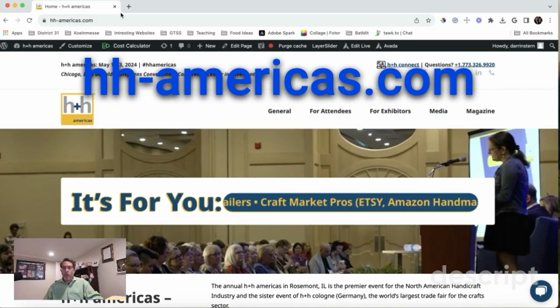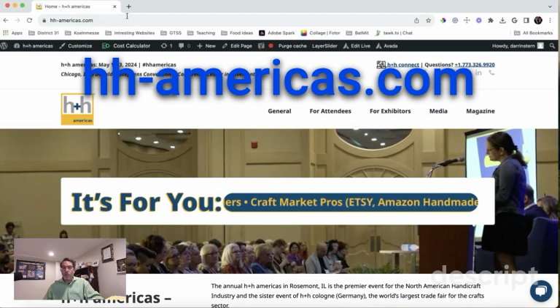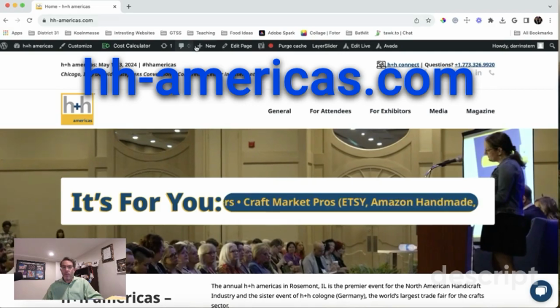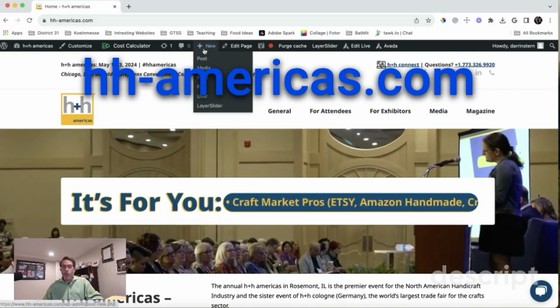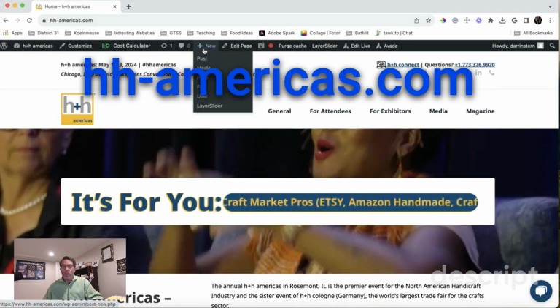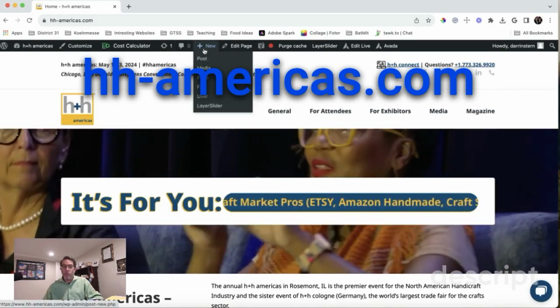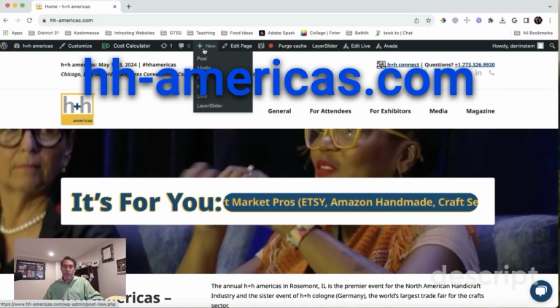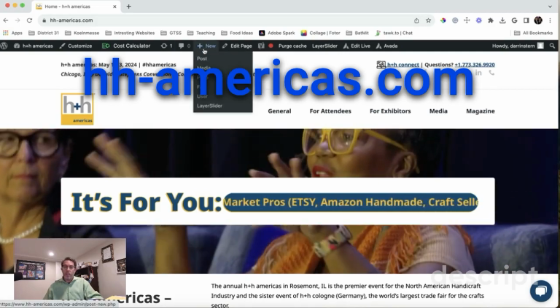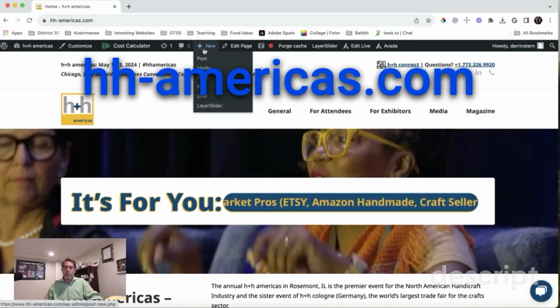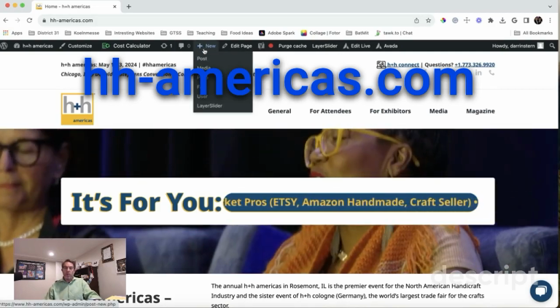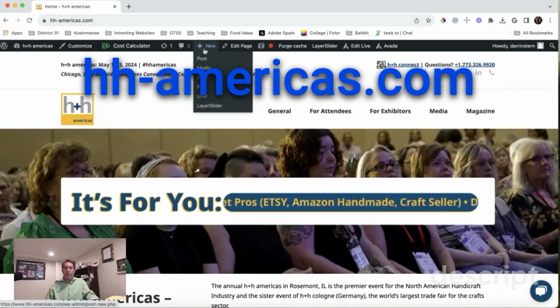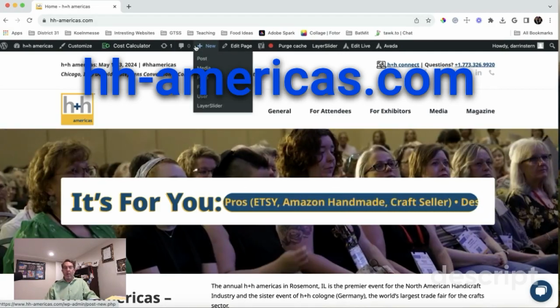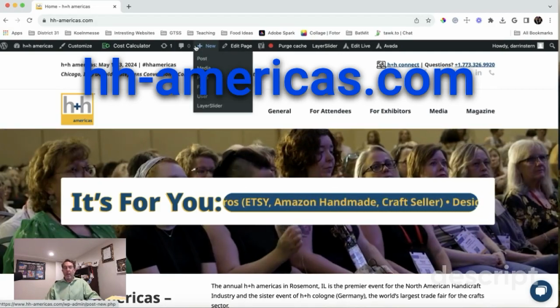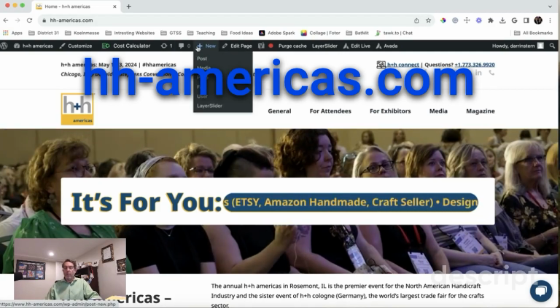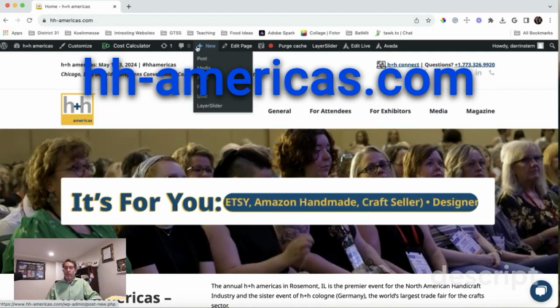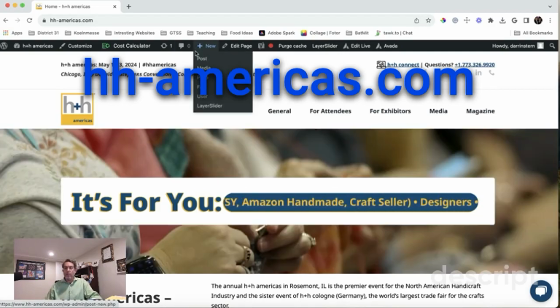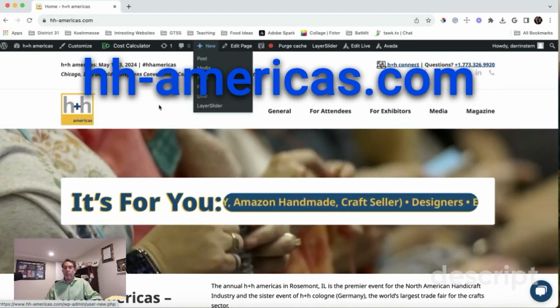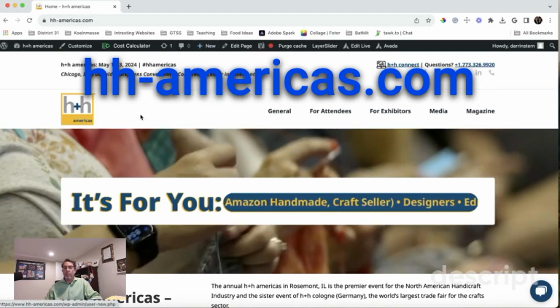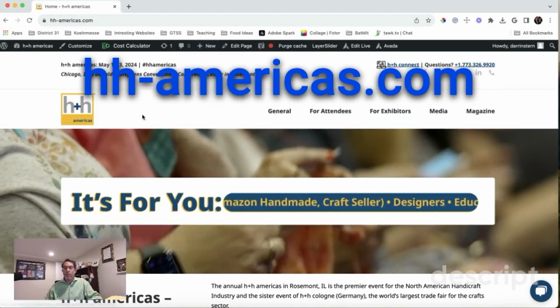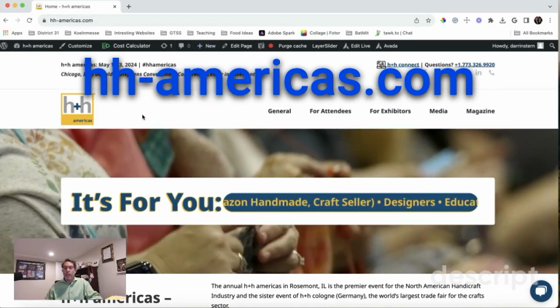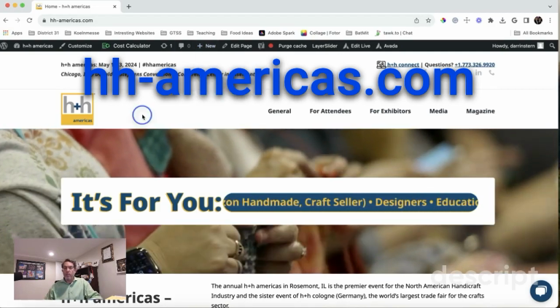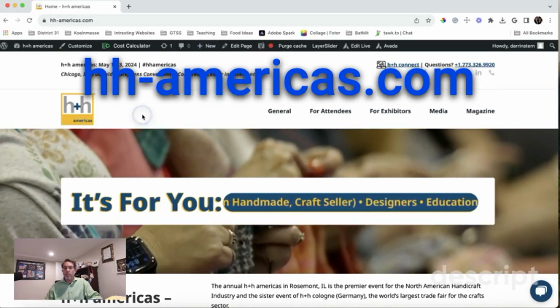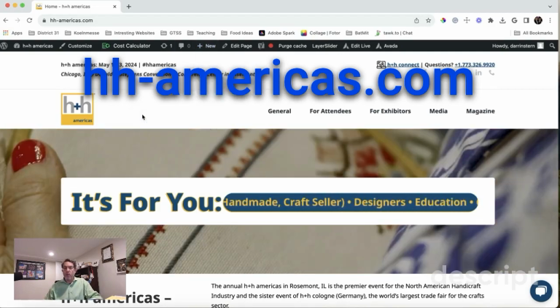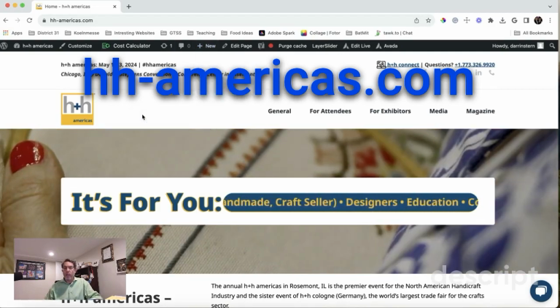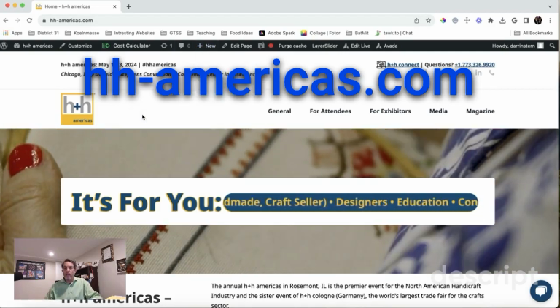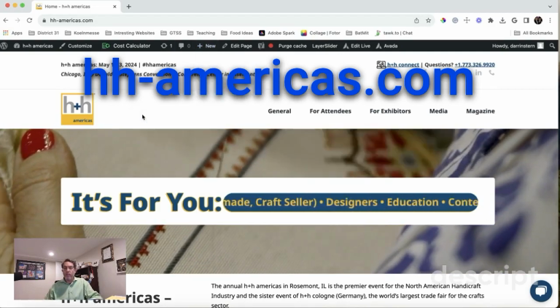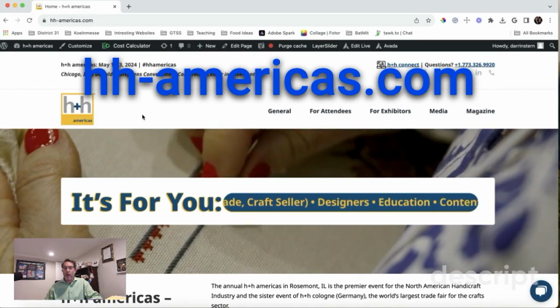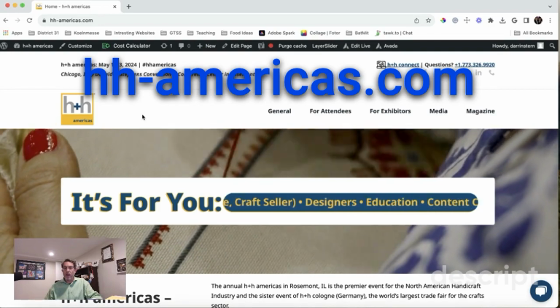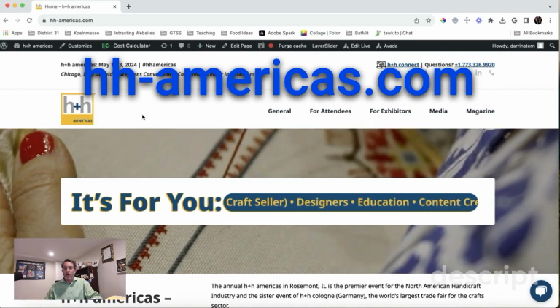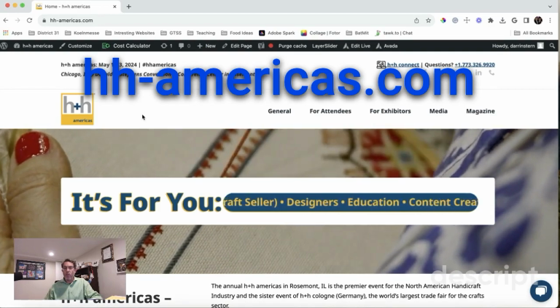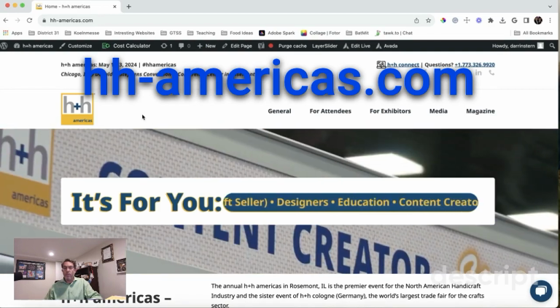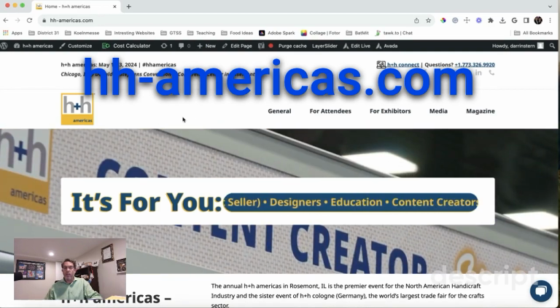Hello, everyone. Welcome. I wanted to show you all a new feature we're so glad to be showcasing on our website.